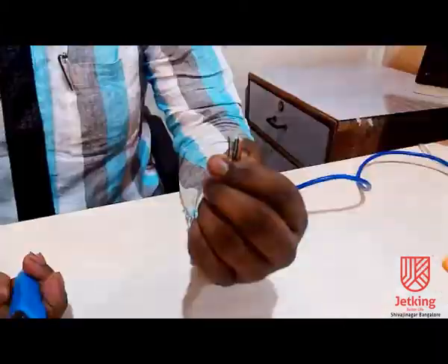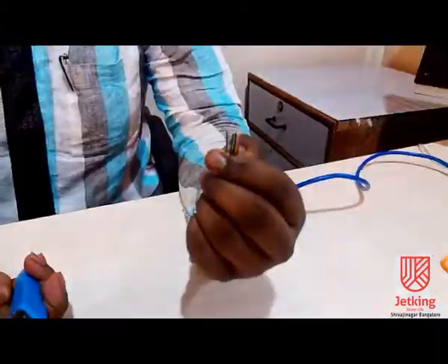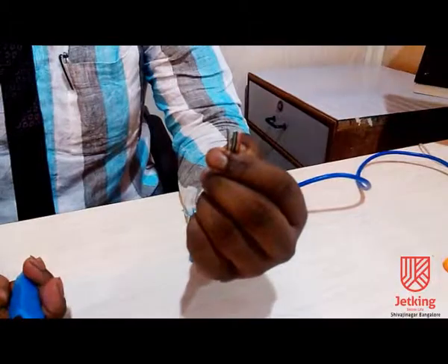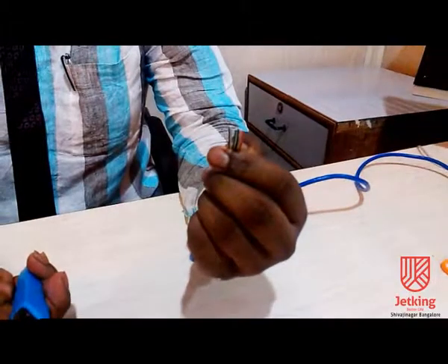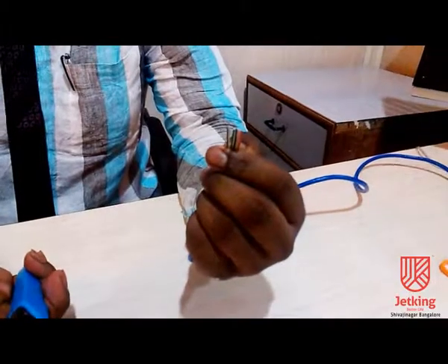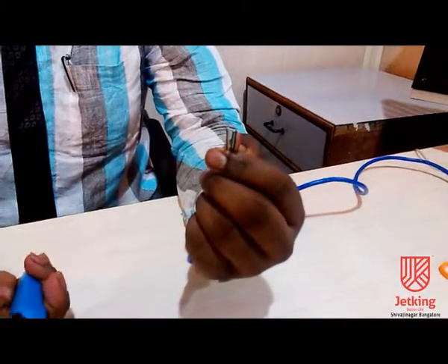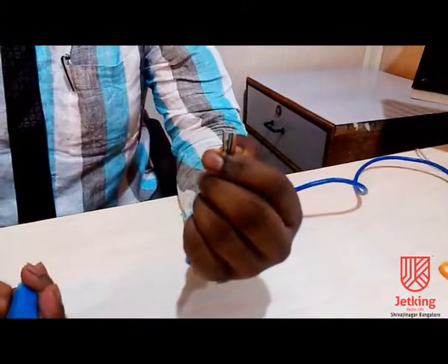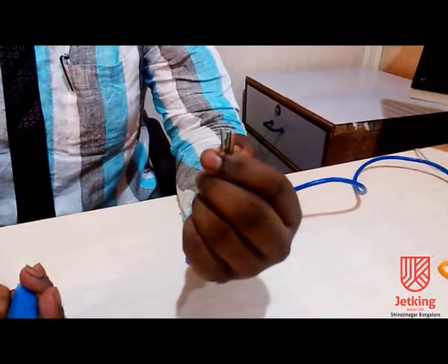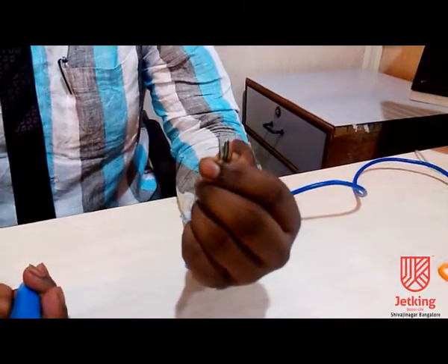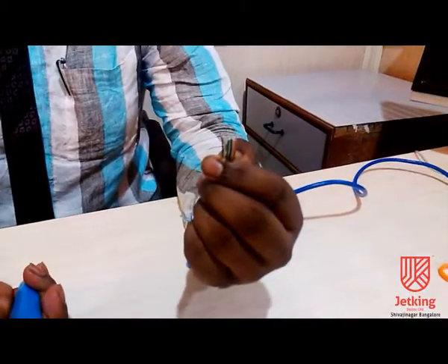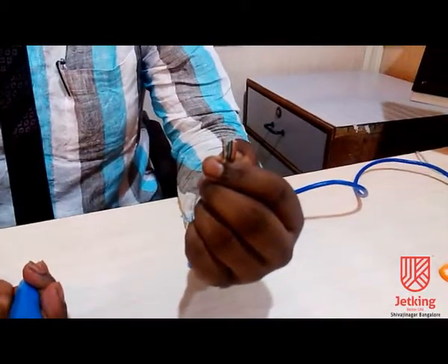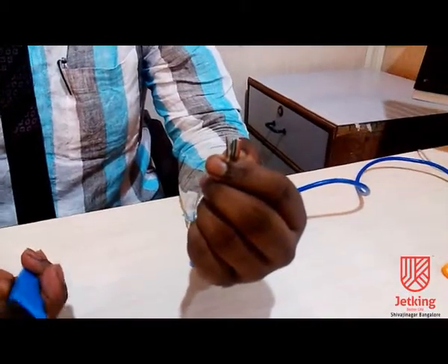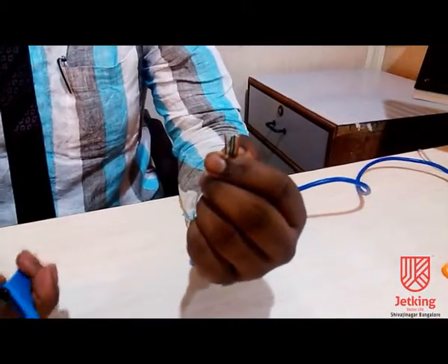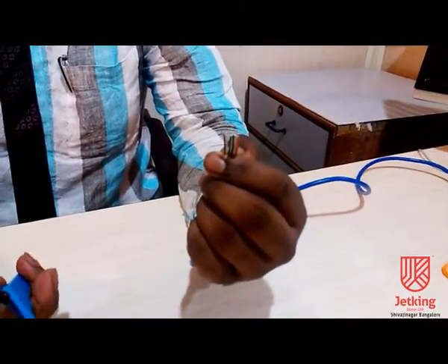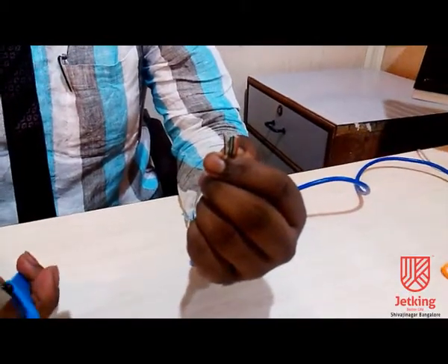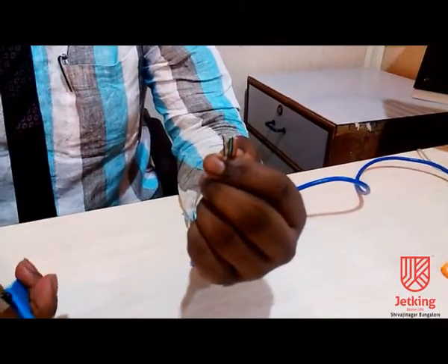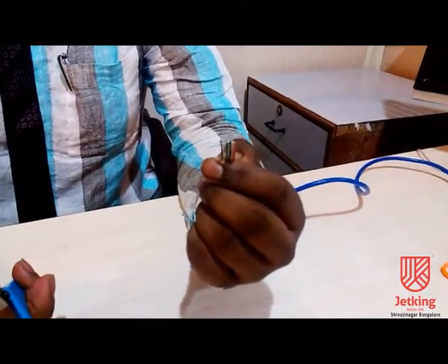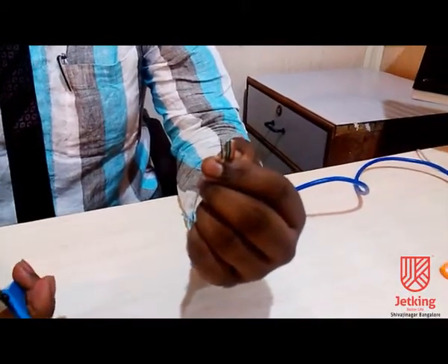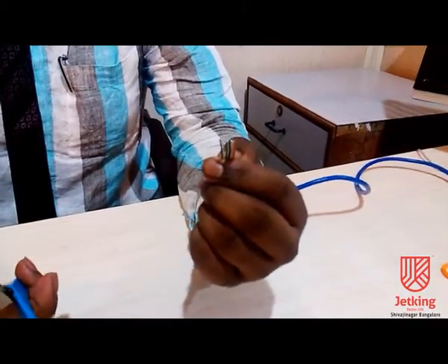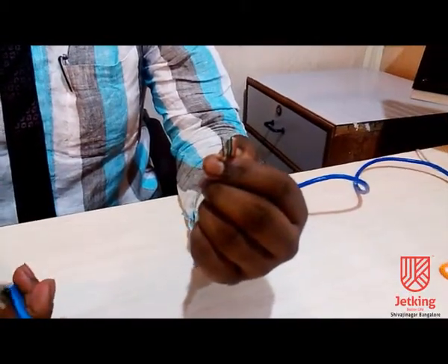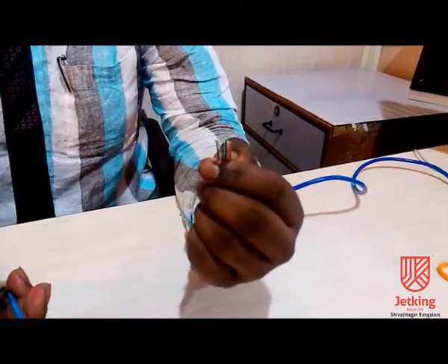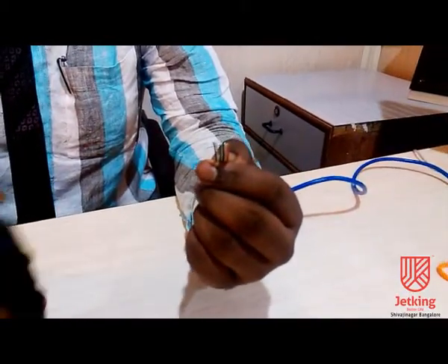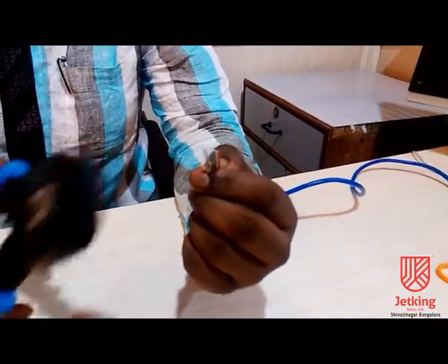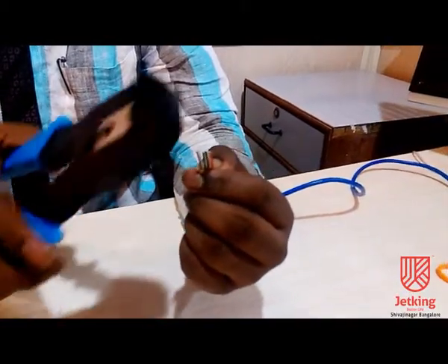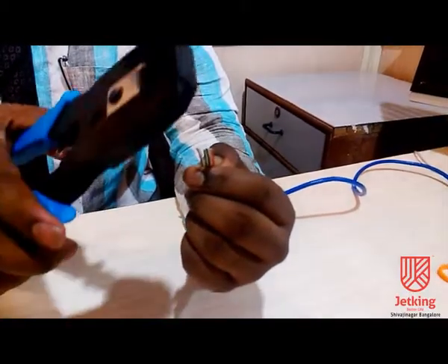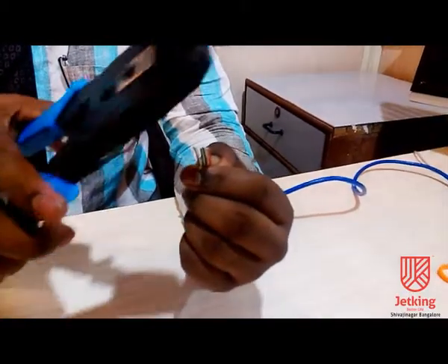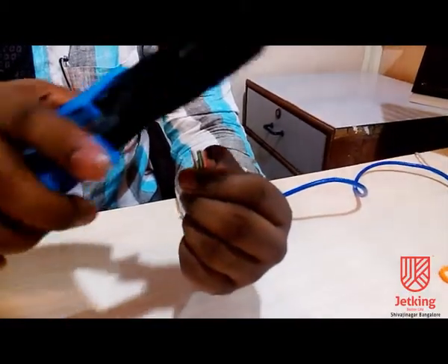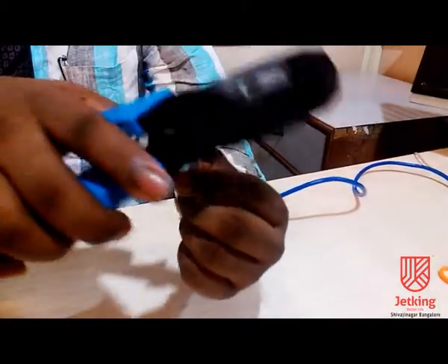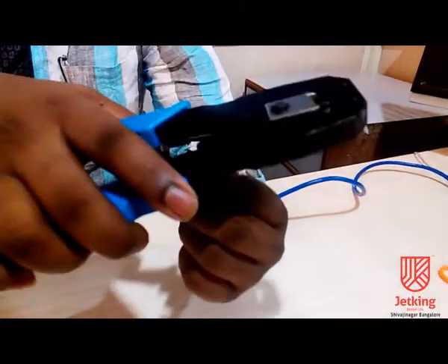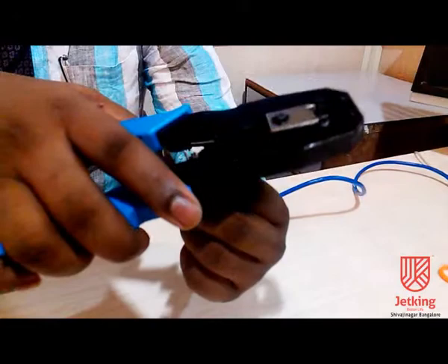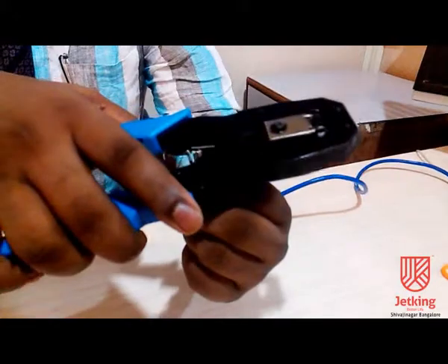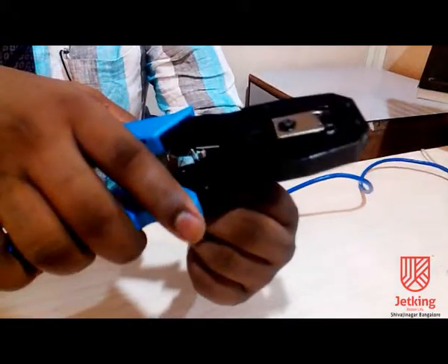After straining the cable, we have to take the crimping tool and we have to cut one and a half centimeter of length.